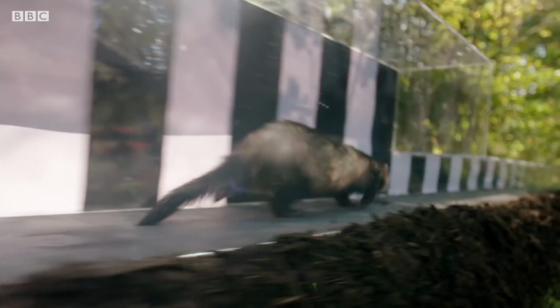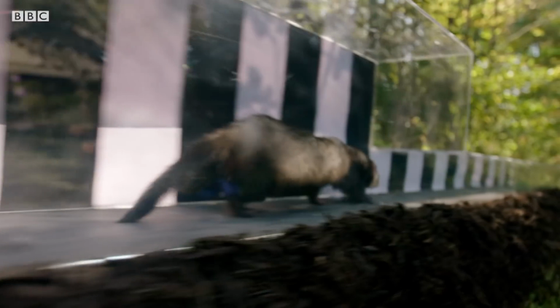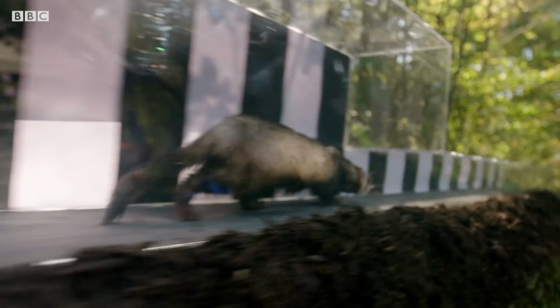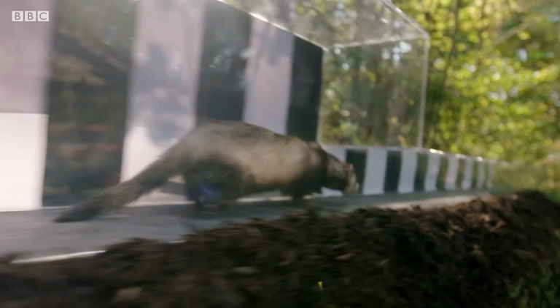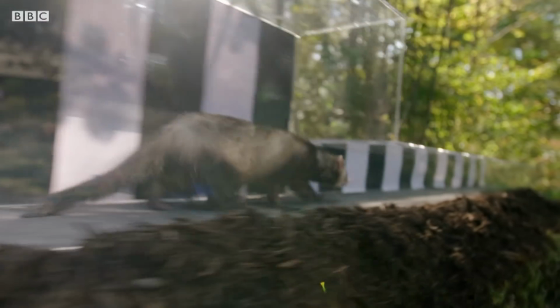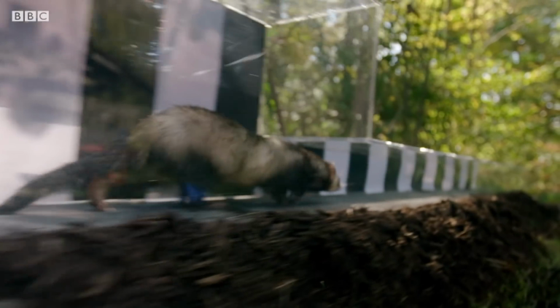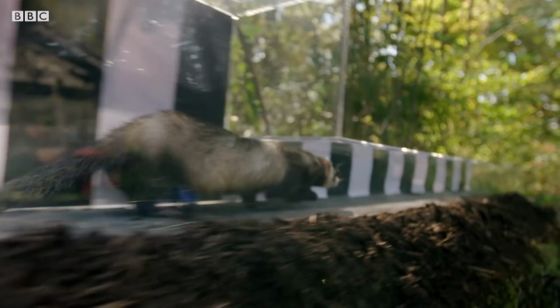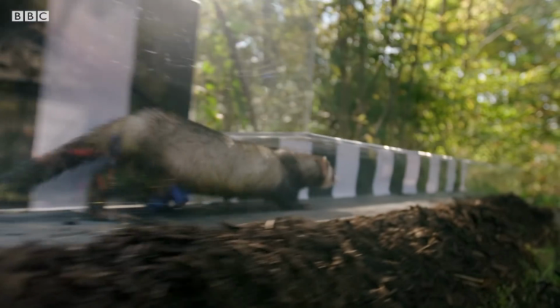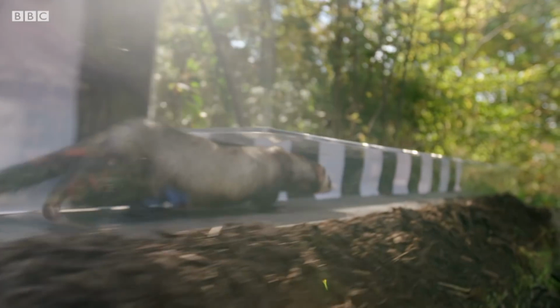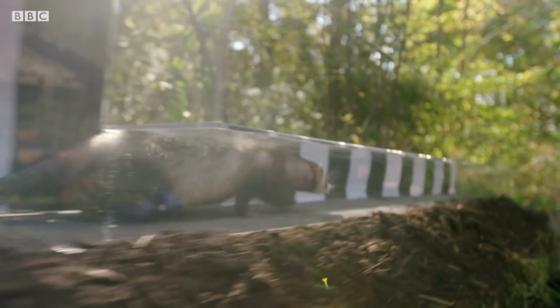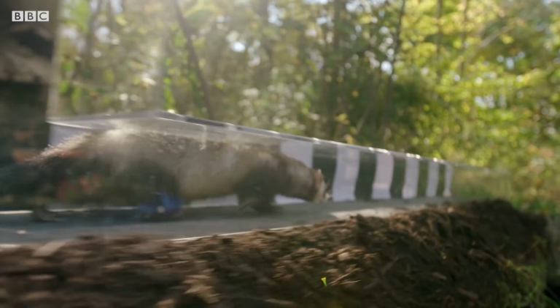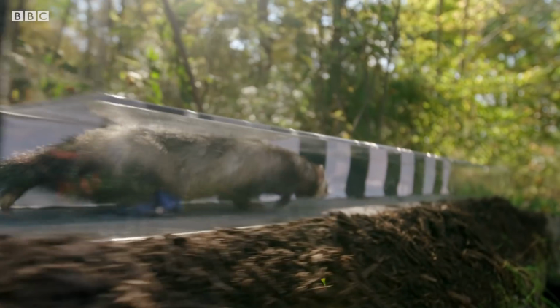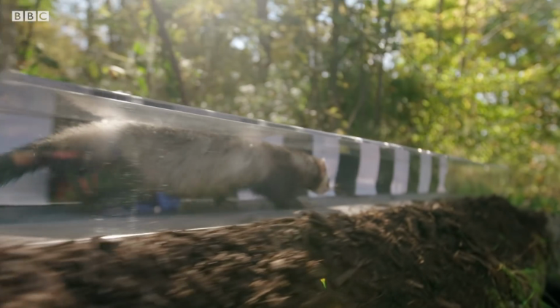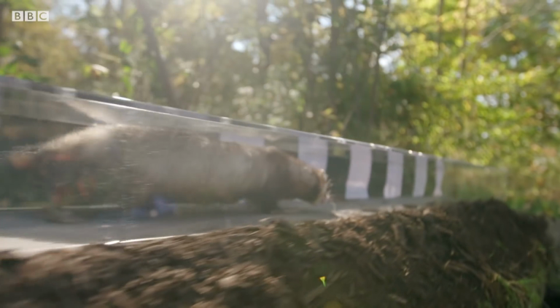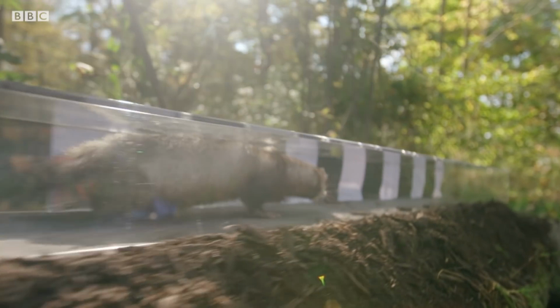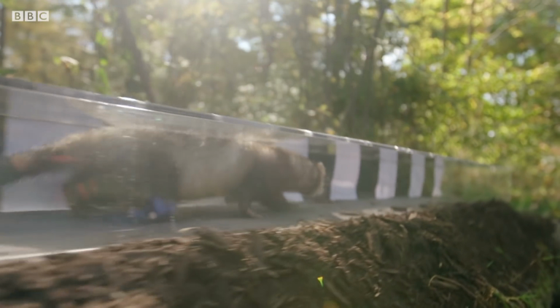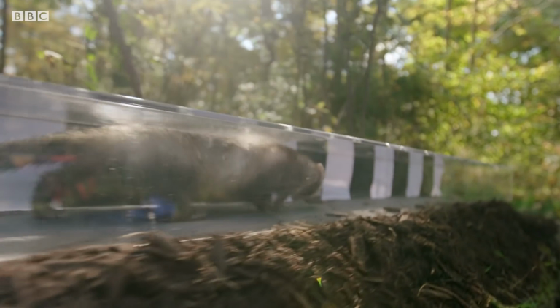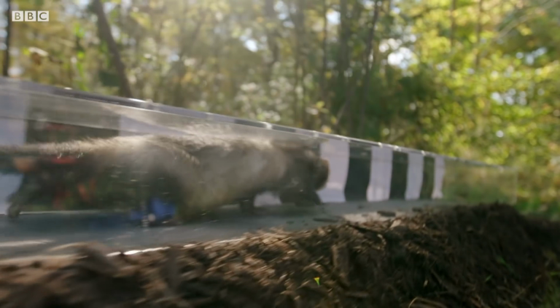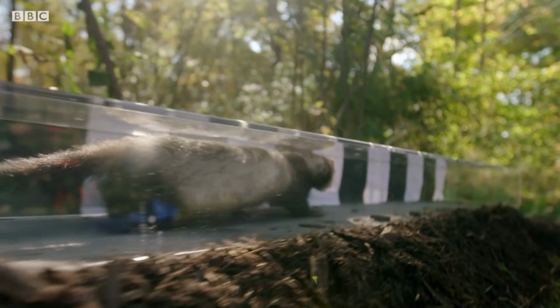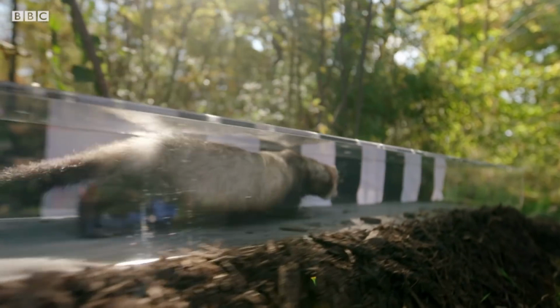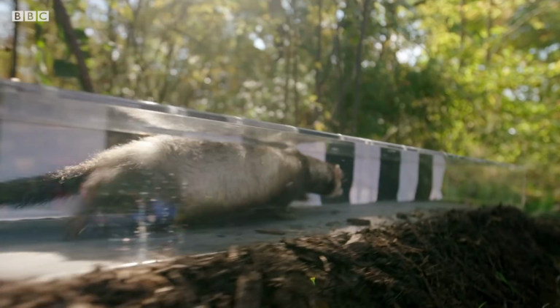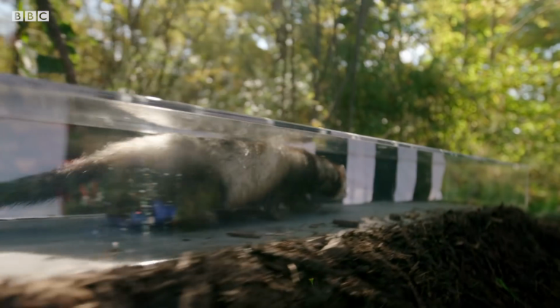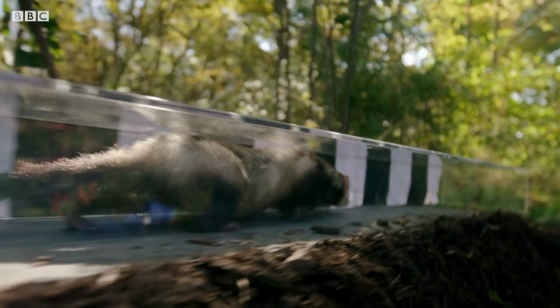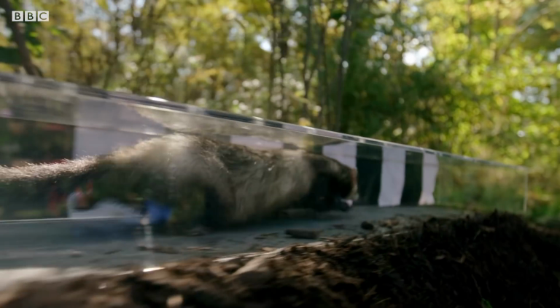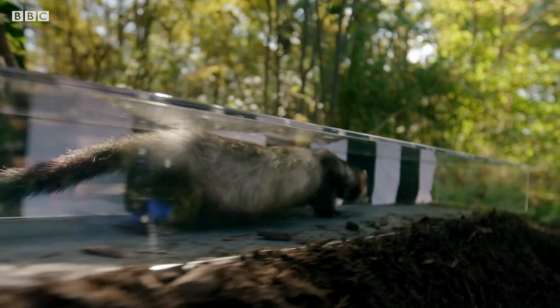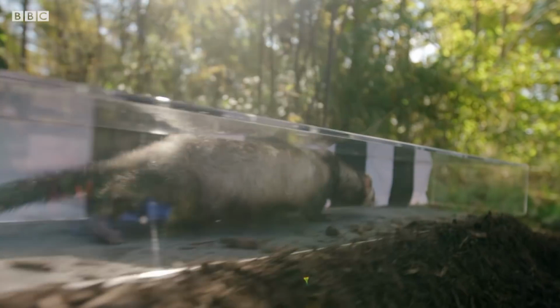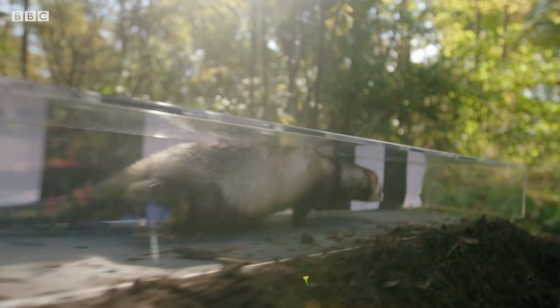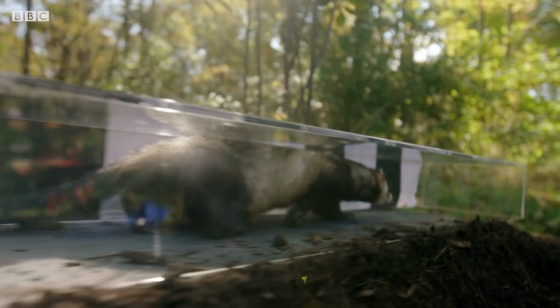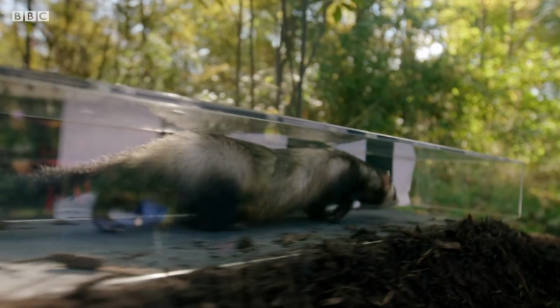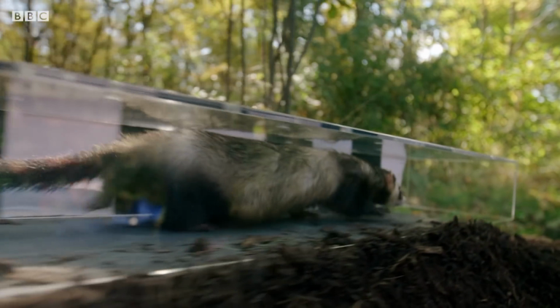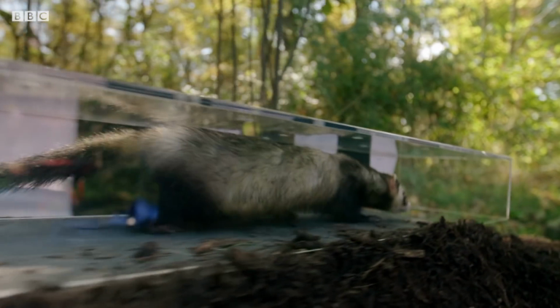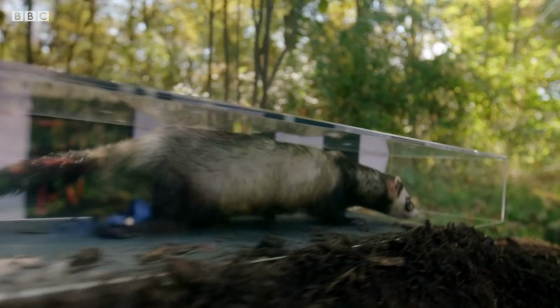The ability to shift so seamlessly between these environments is just one of the remarkable ways that mustelids have refined their agility to catch prey.